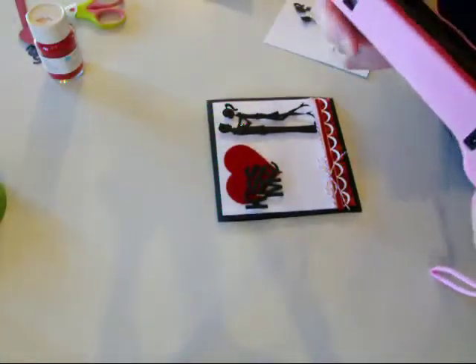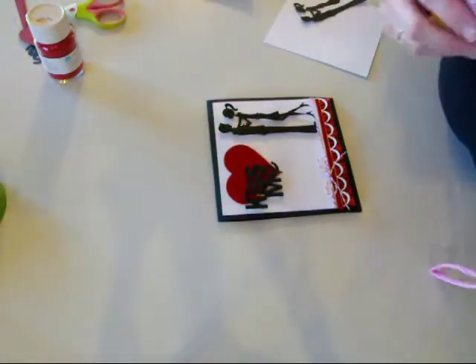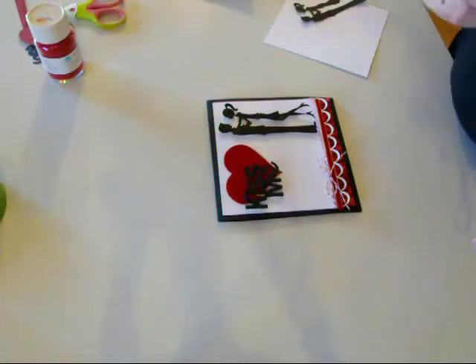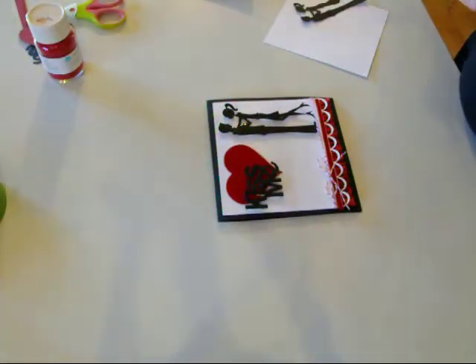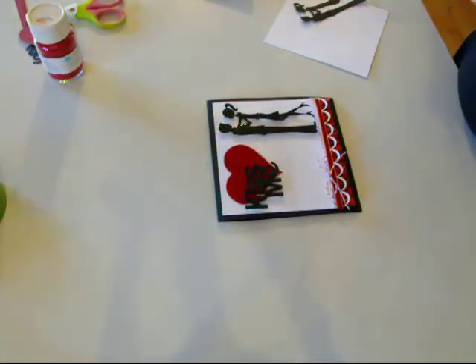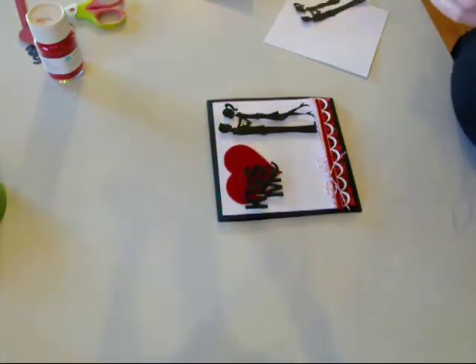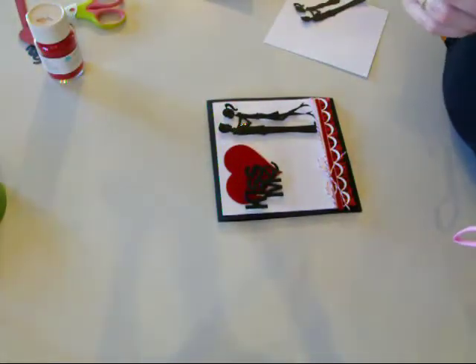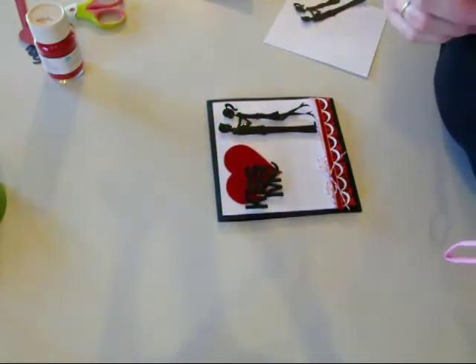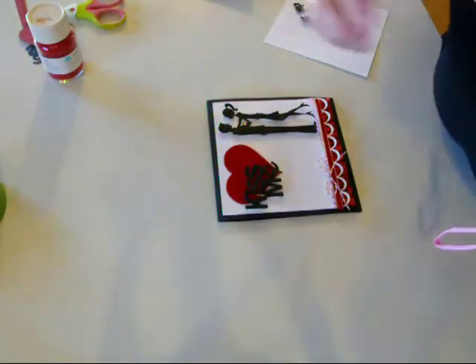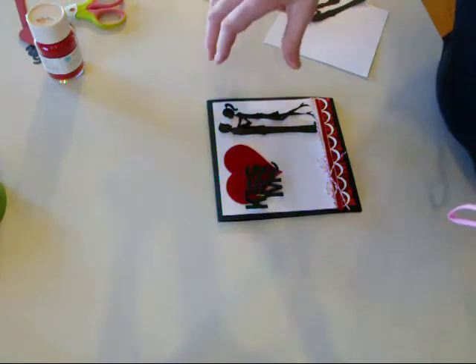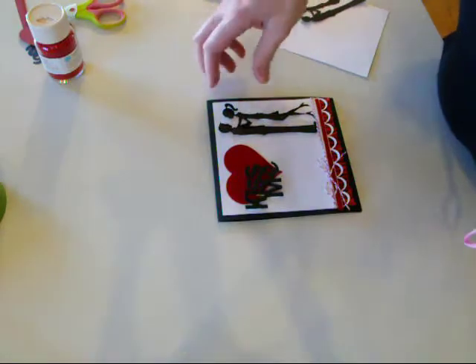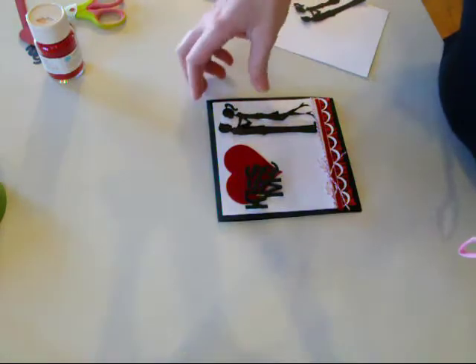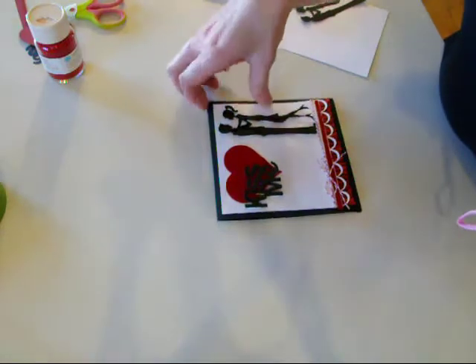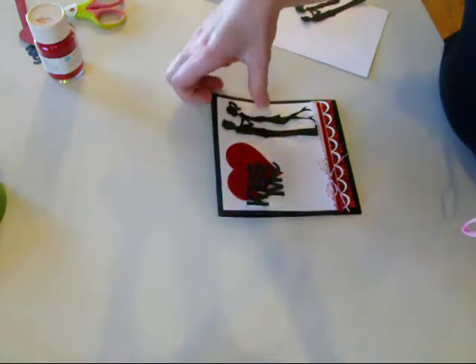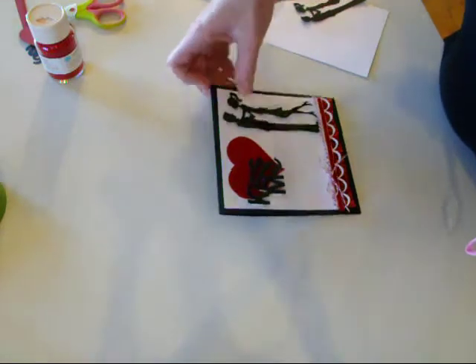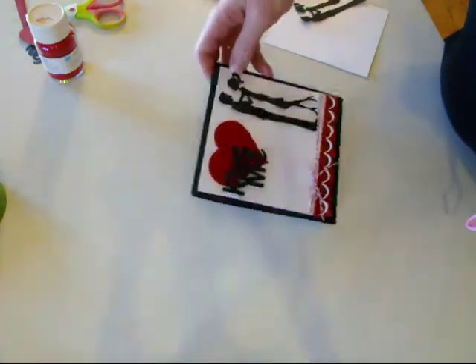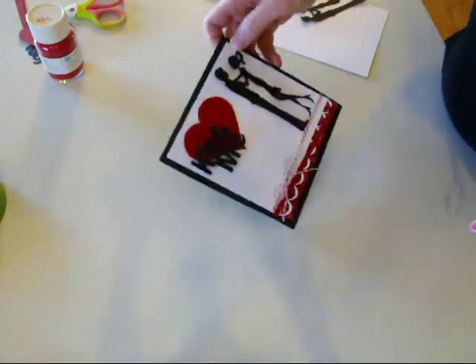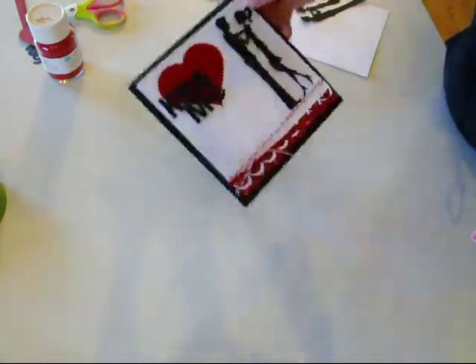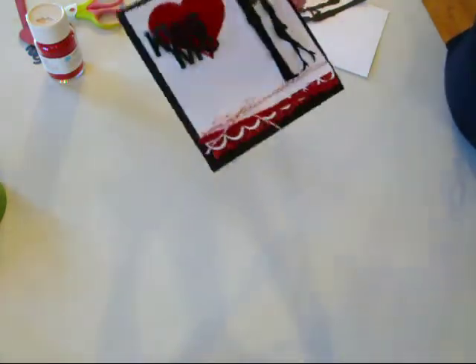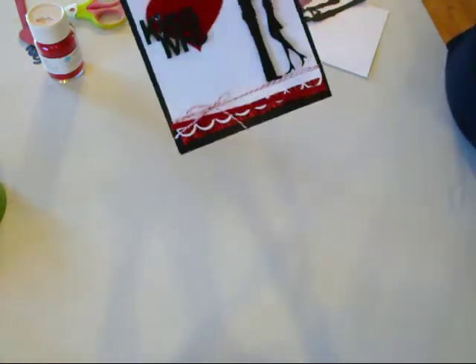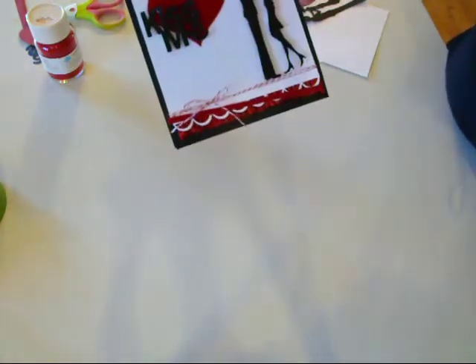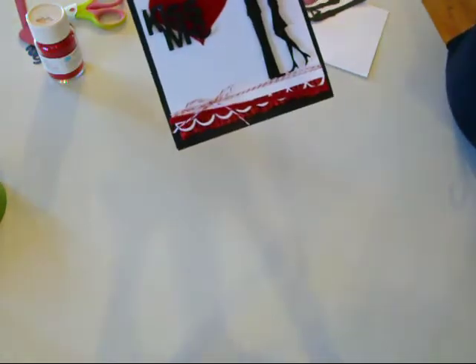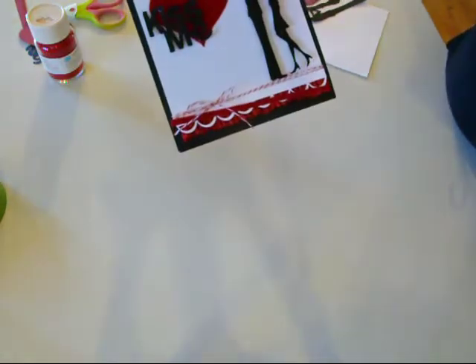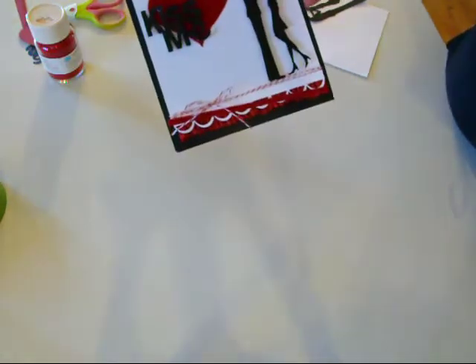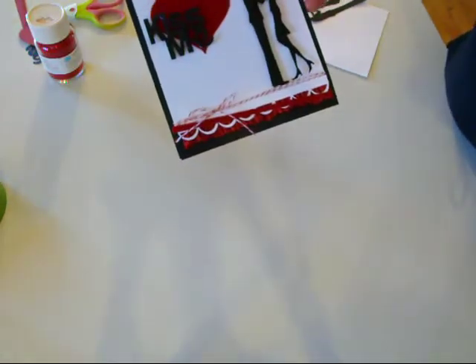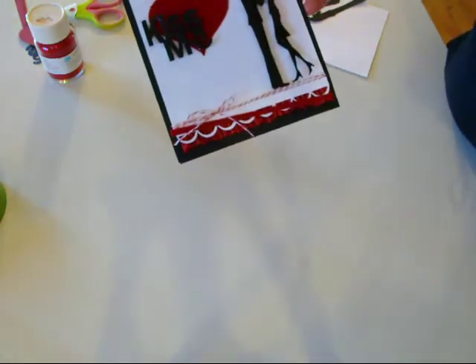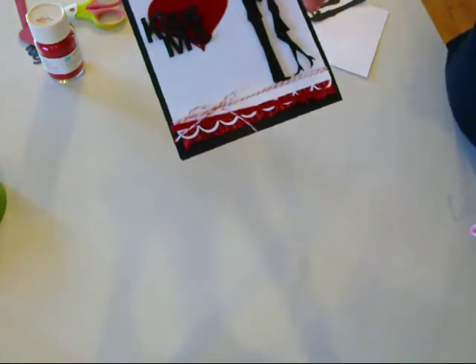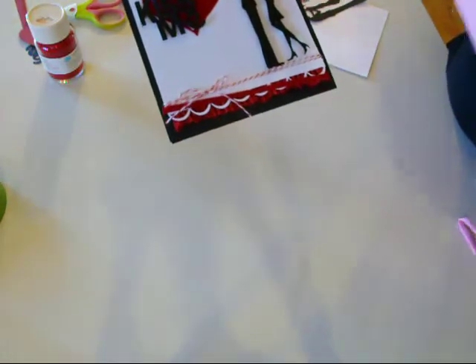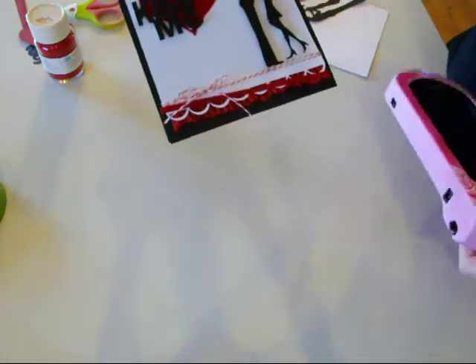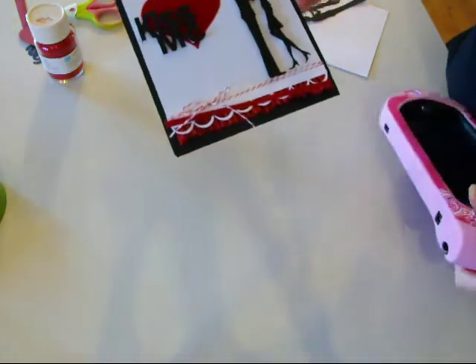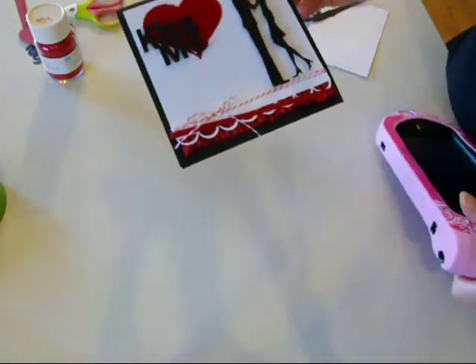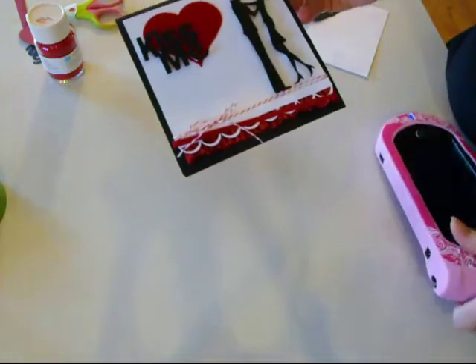Hi, this is Kimberly with My Craft Spot, and today we're going to make this fun balancing card, Kiss Me.